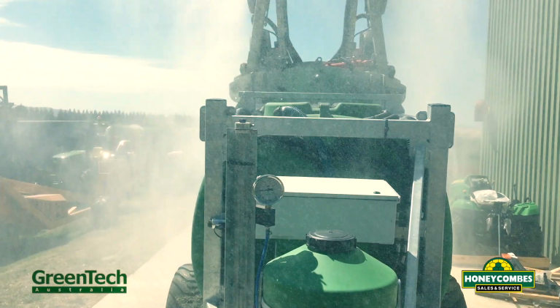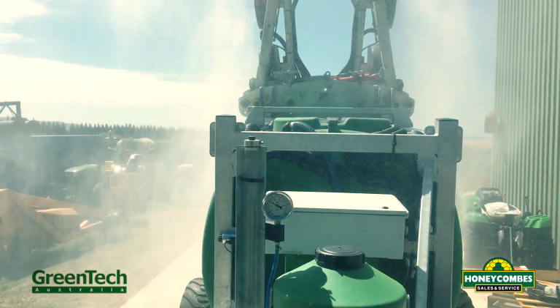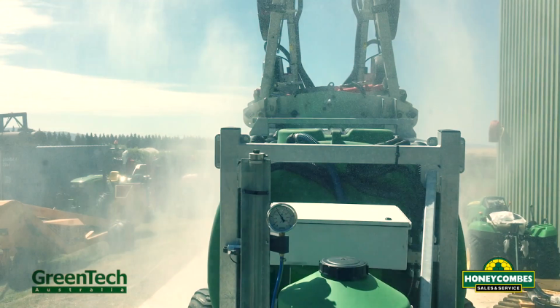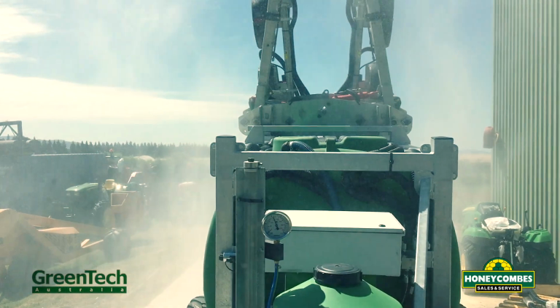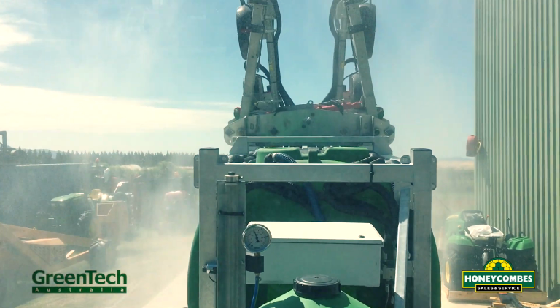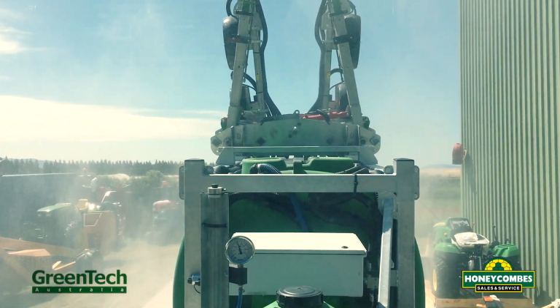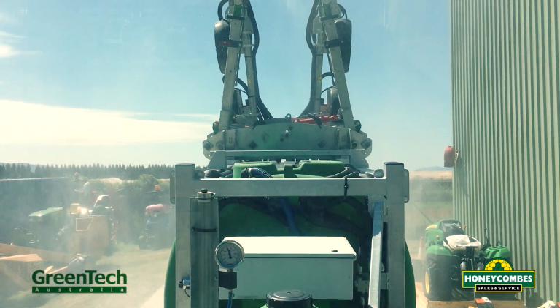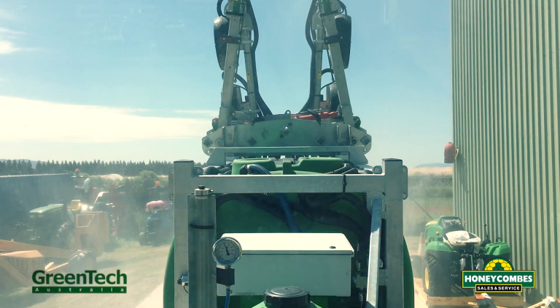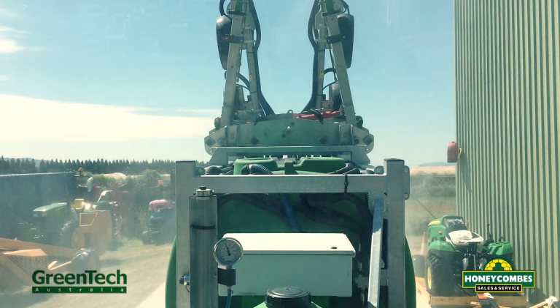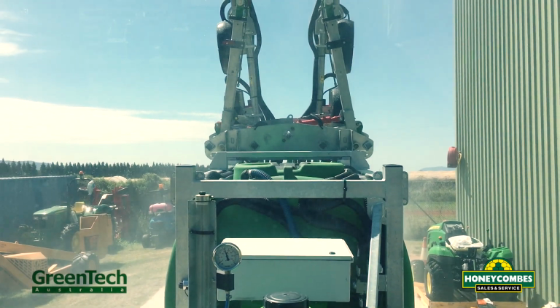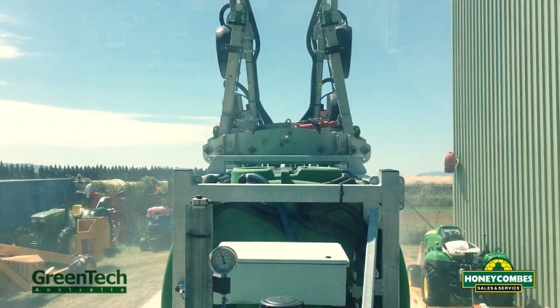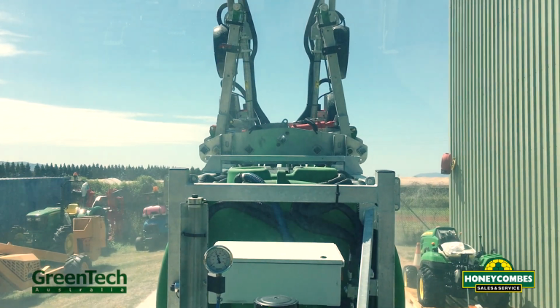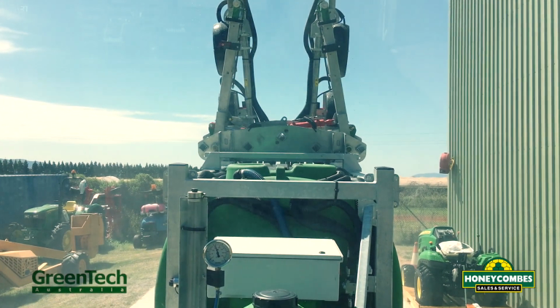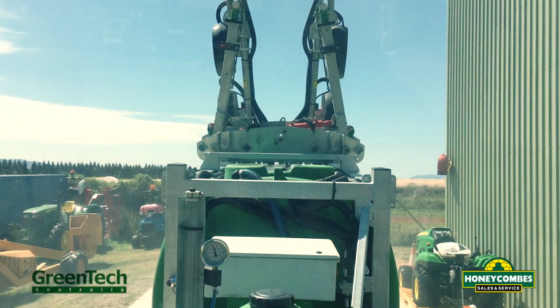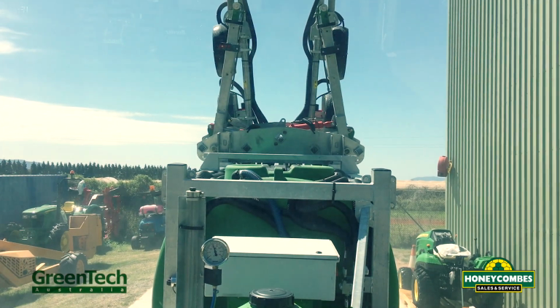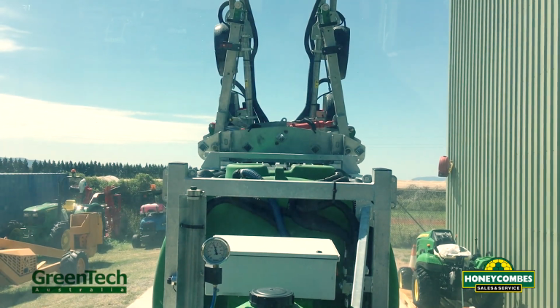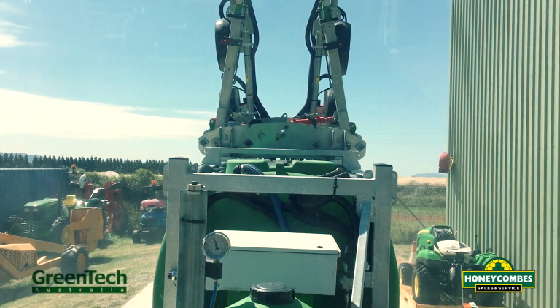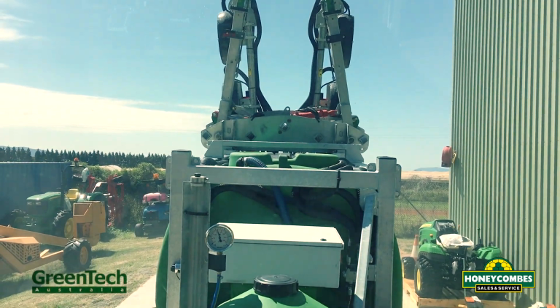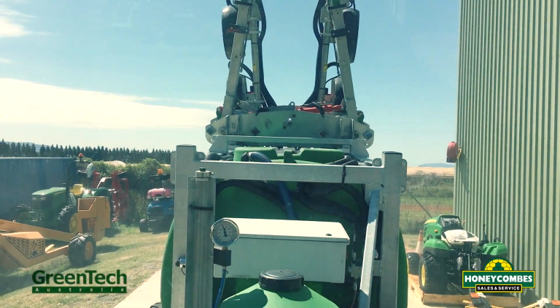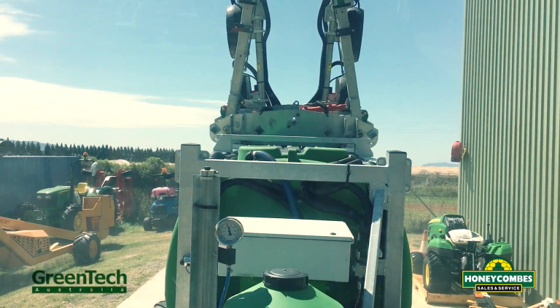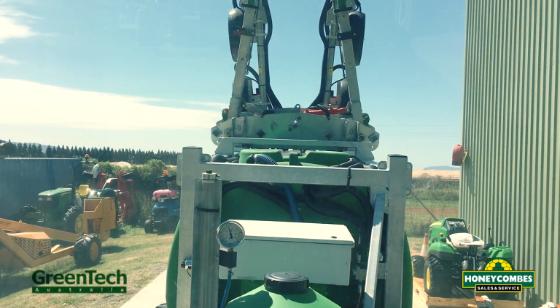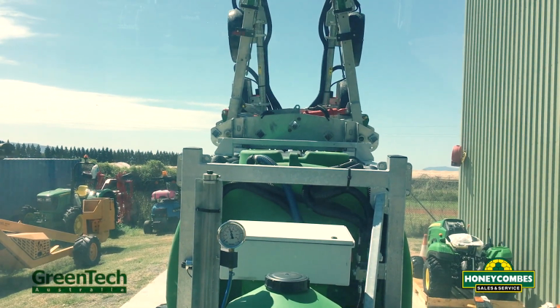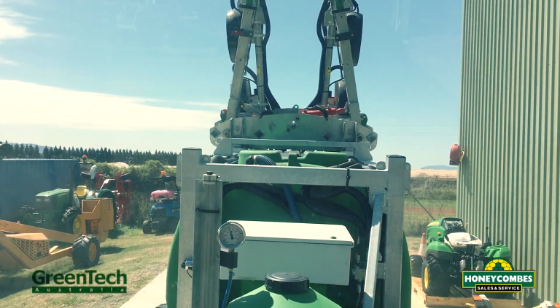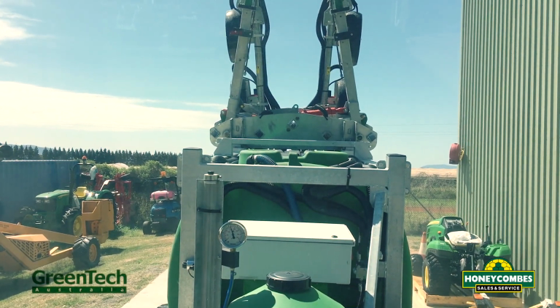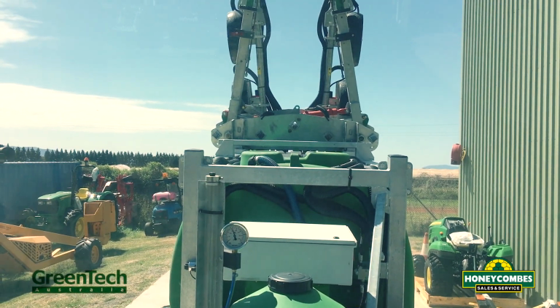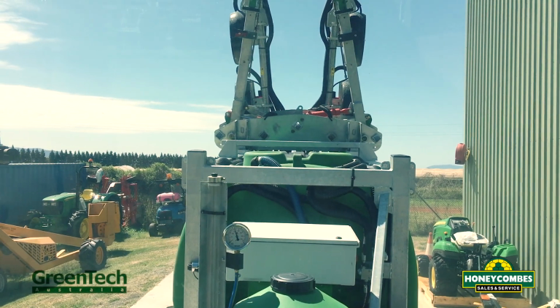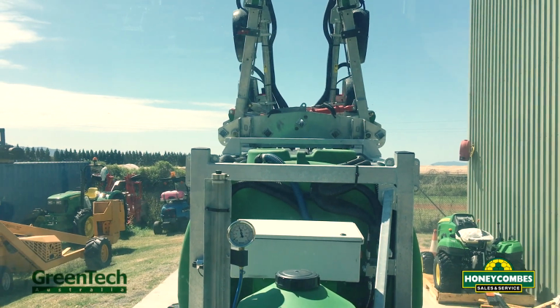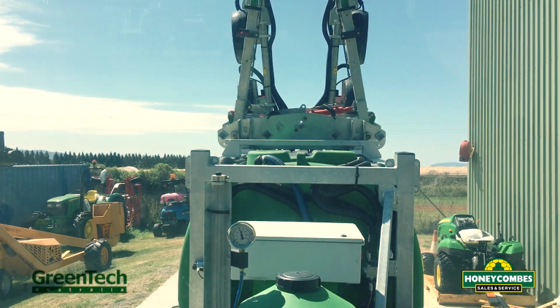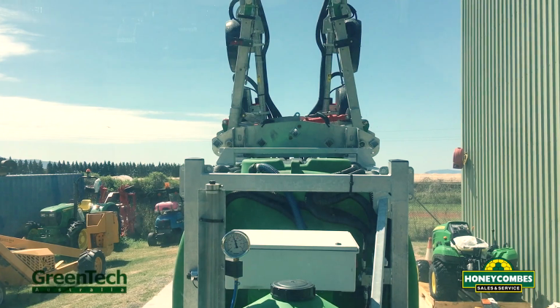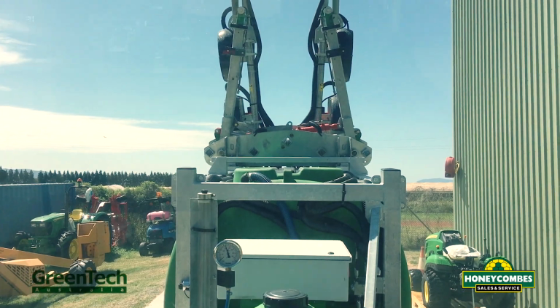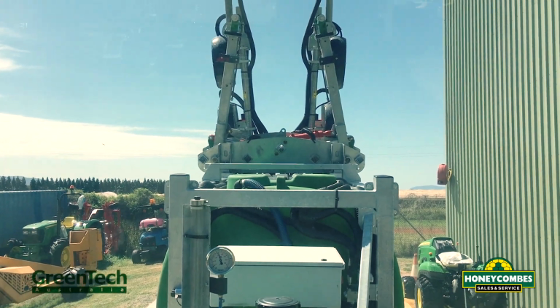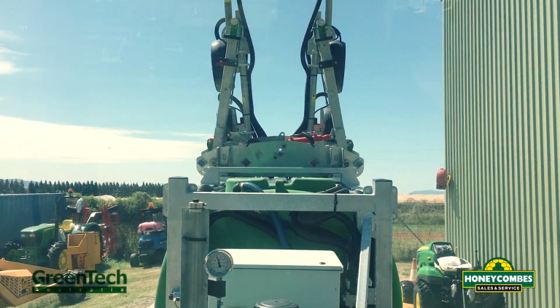So stay tuned guys — we're going to get this unit in the field in the next couple of weeks and we'll get you some in-field demos. Cheers guys.